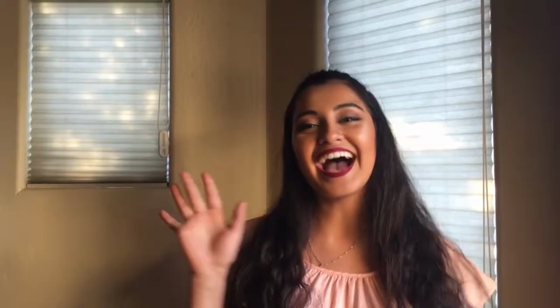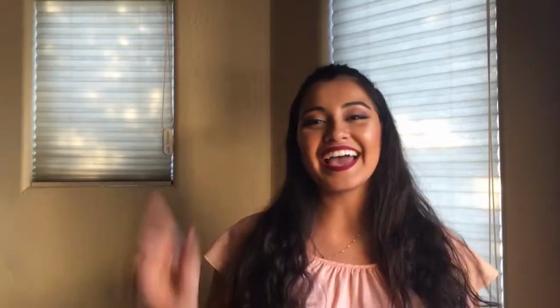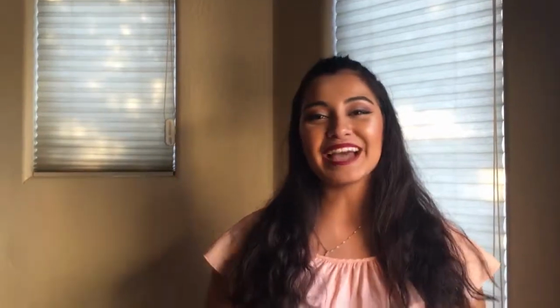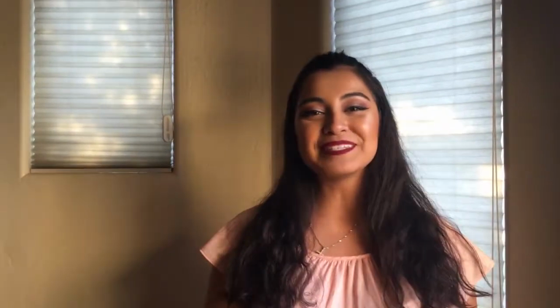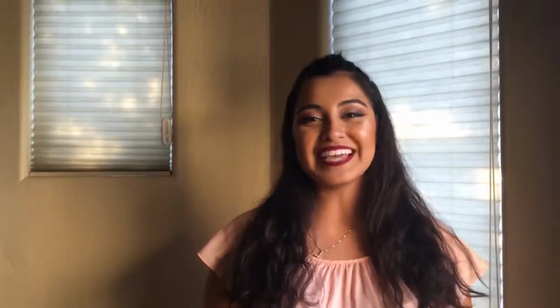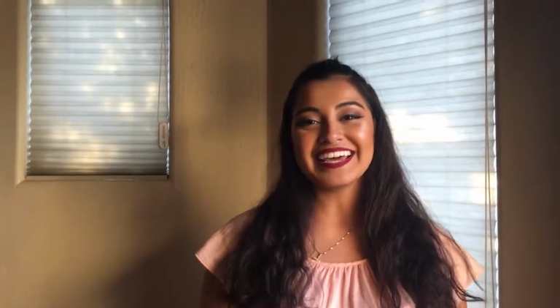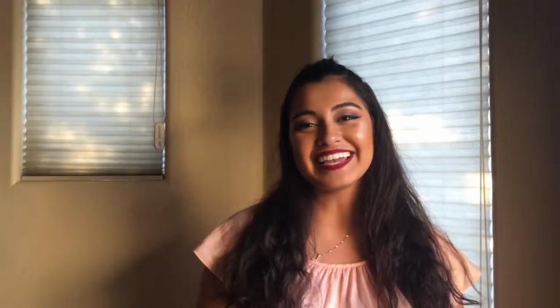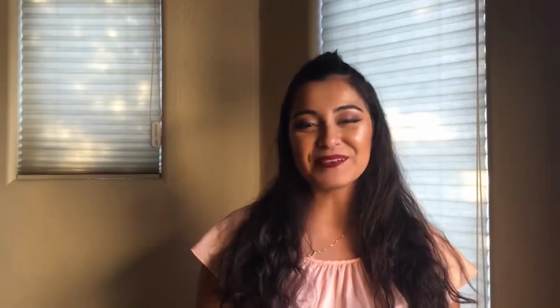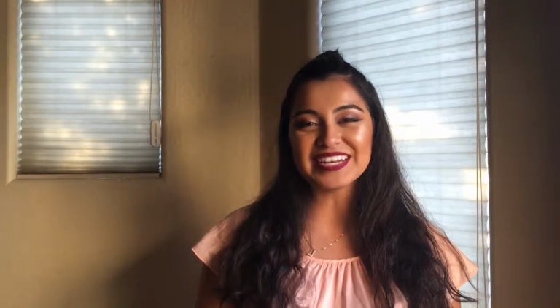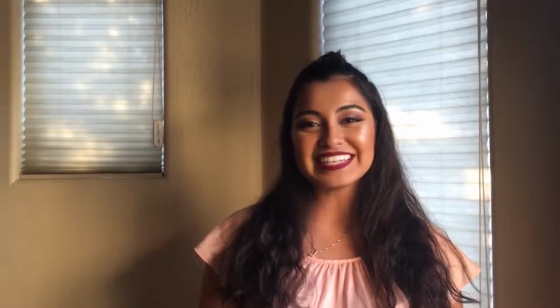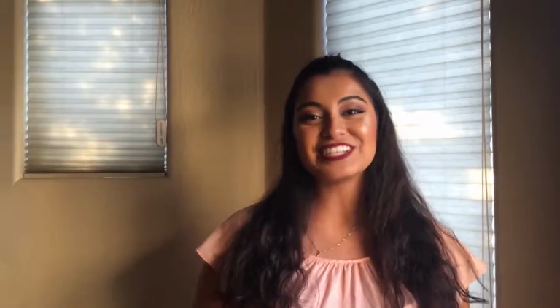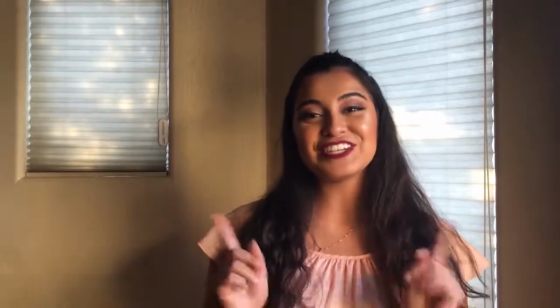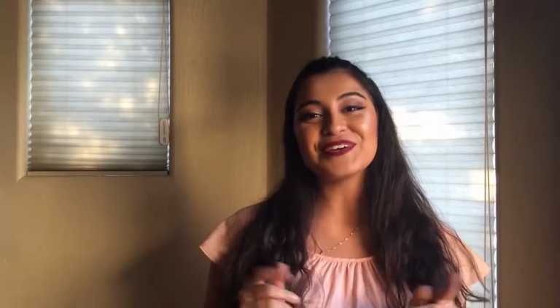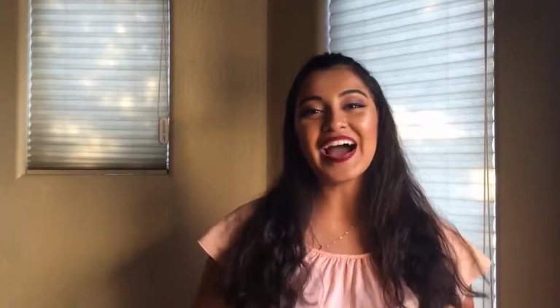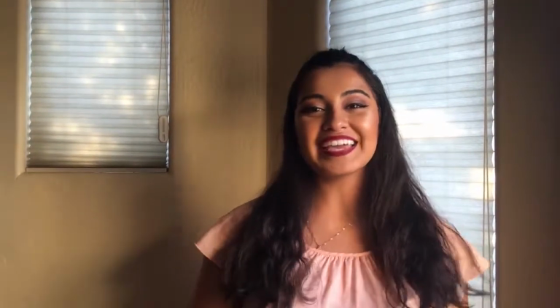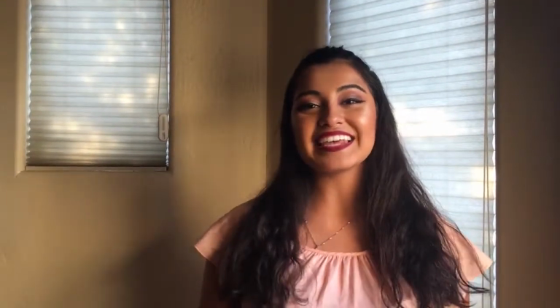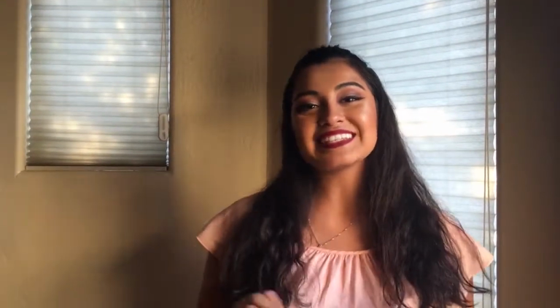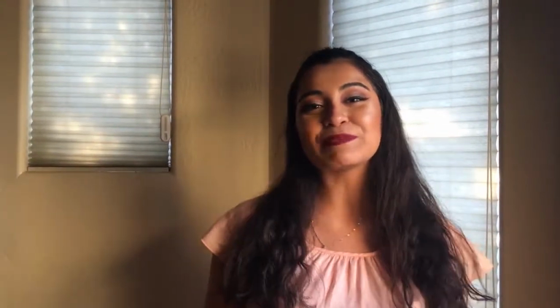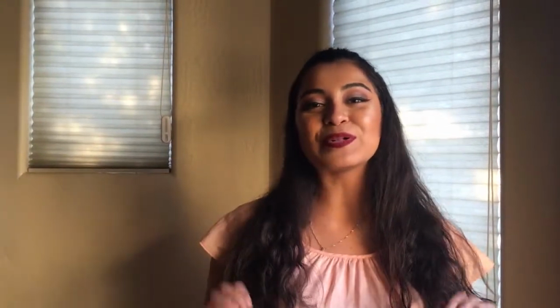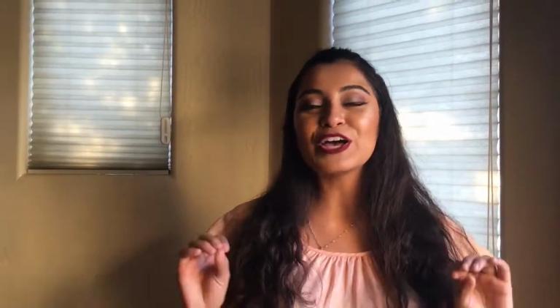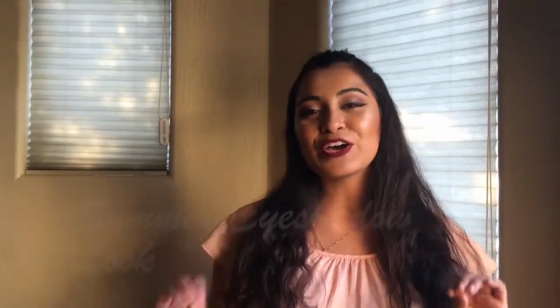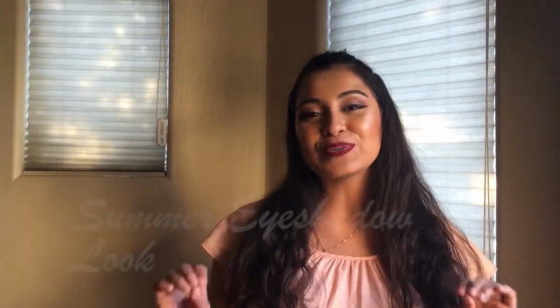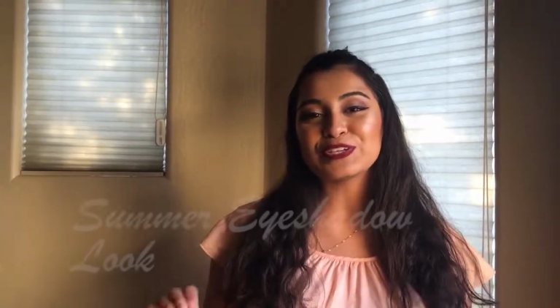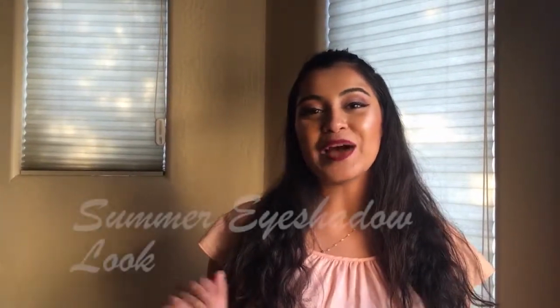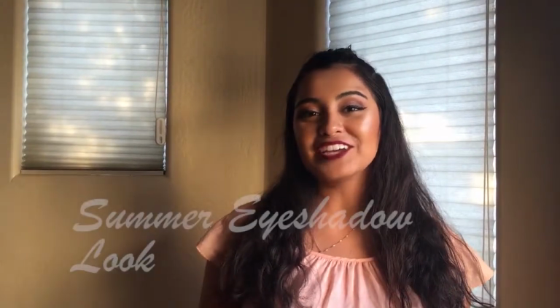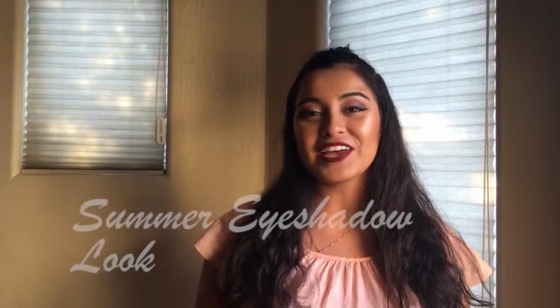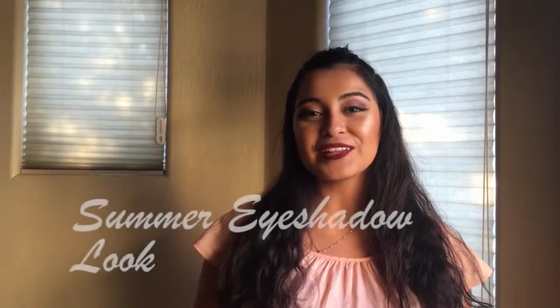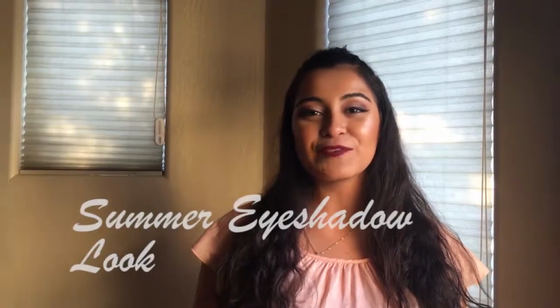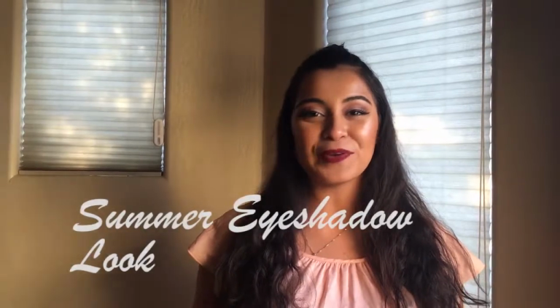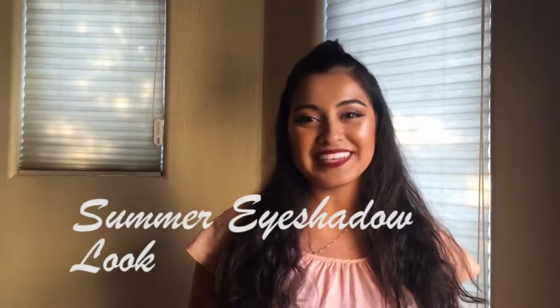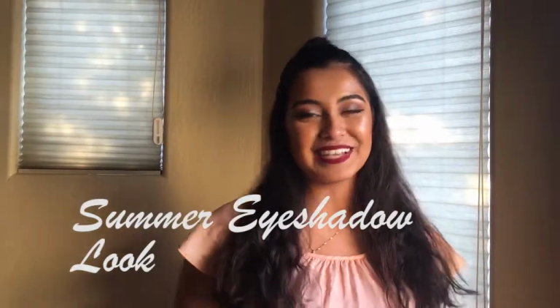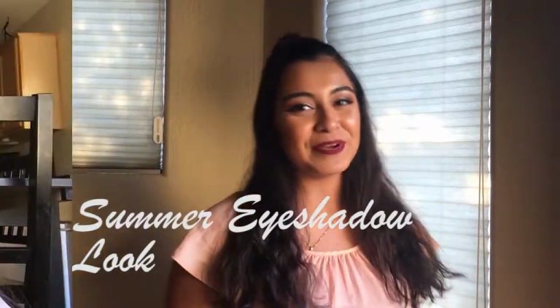Hi, I'm Sienna and I'm going to teach you how to get a simple go-to eyeshadow look for this summer.